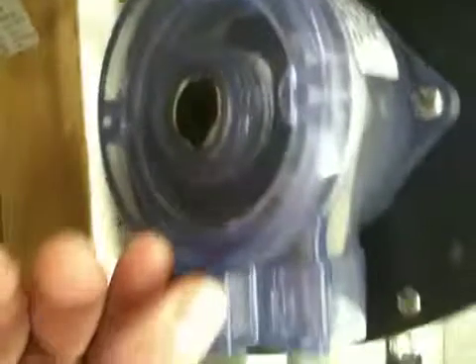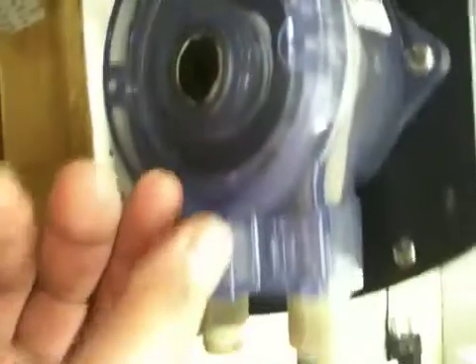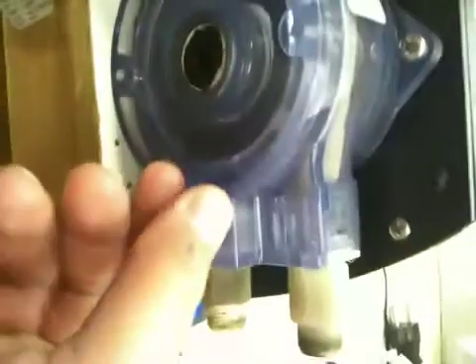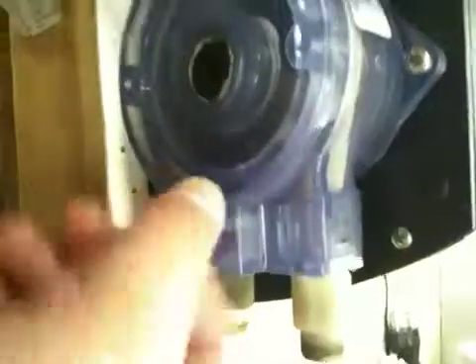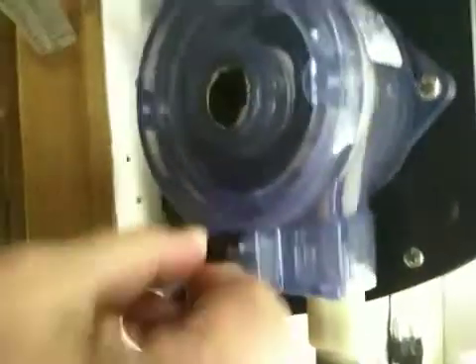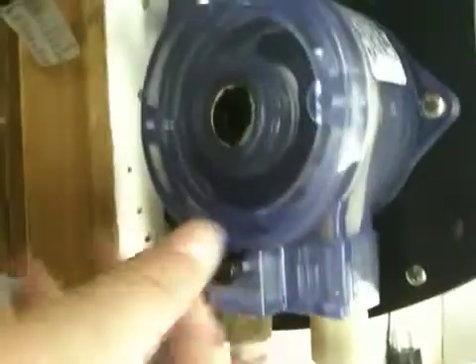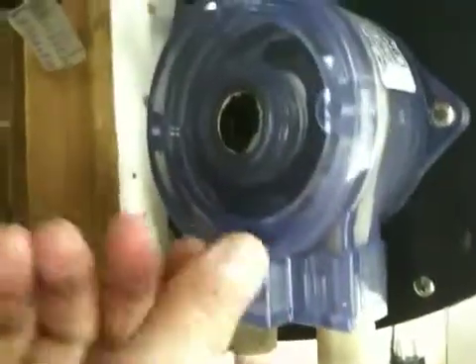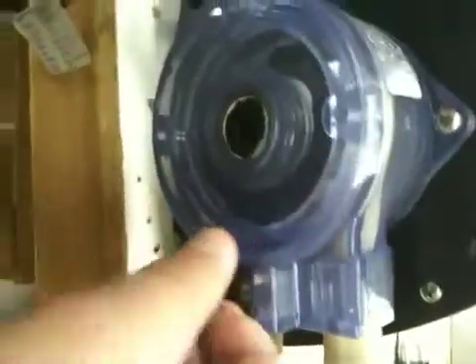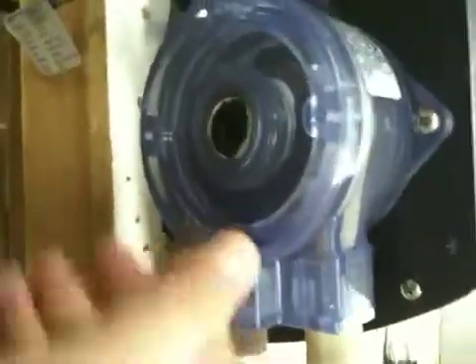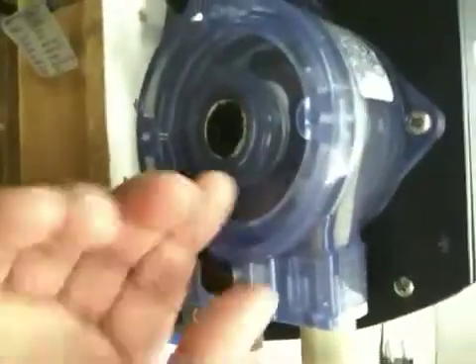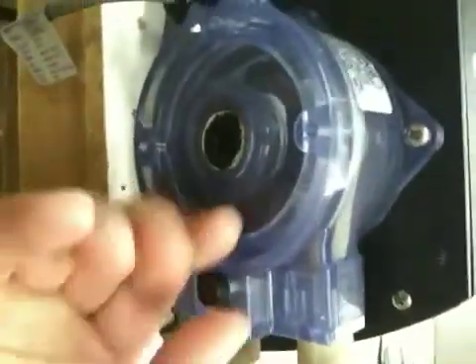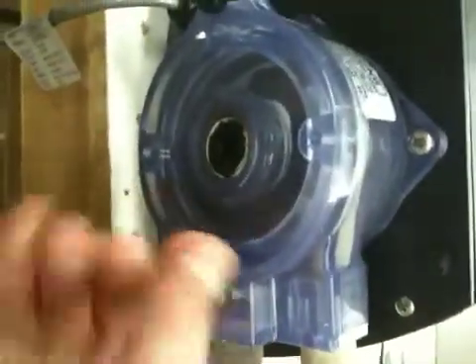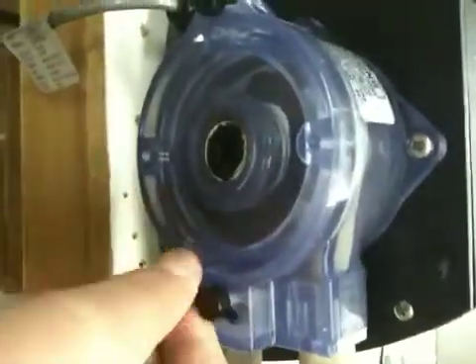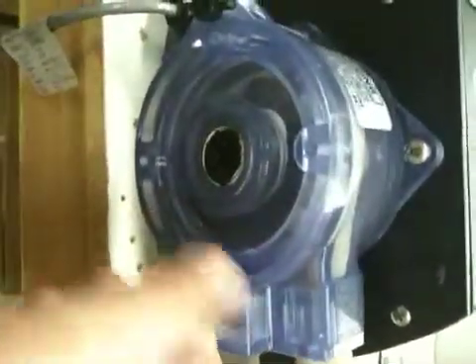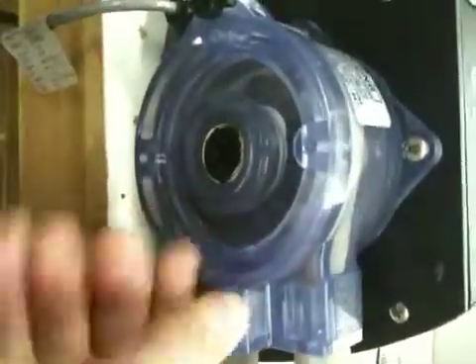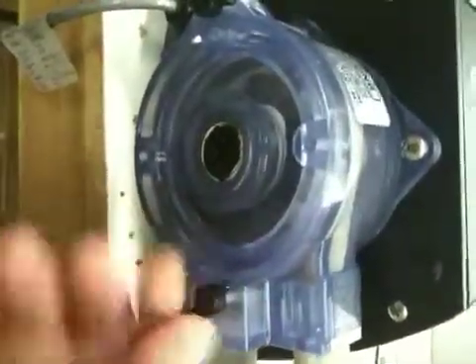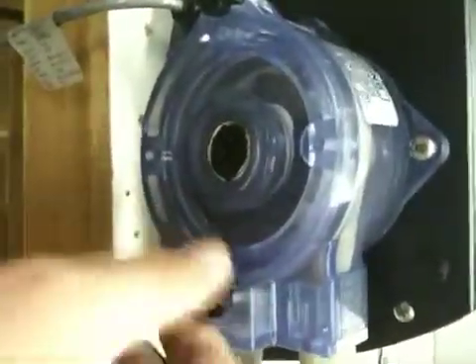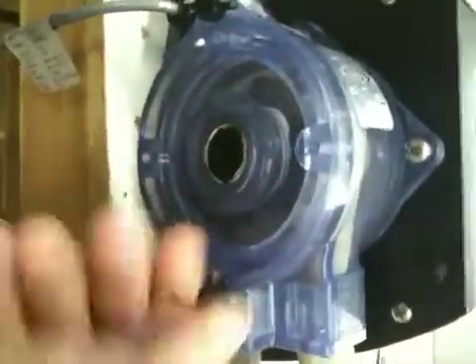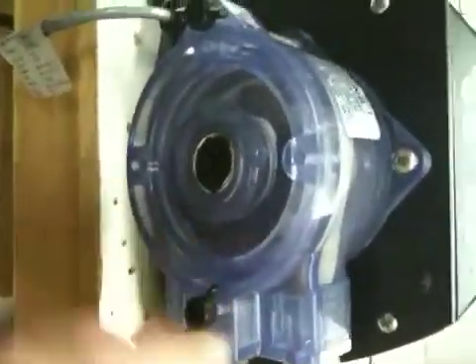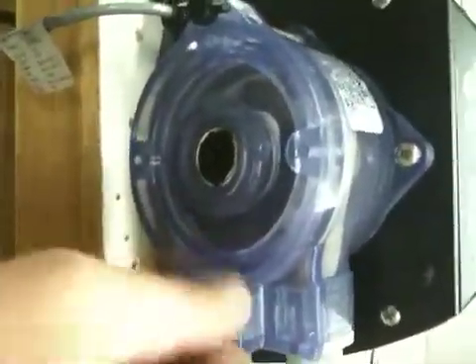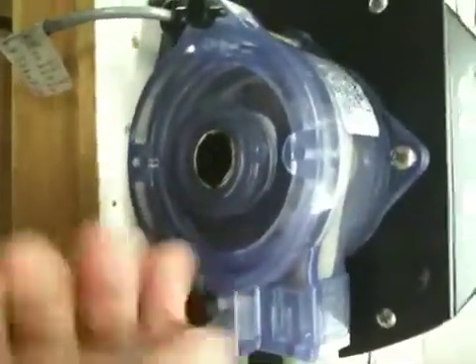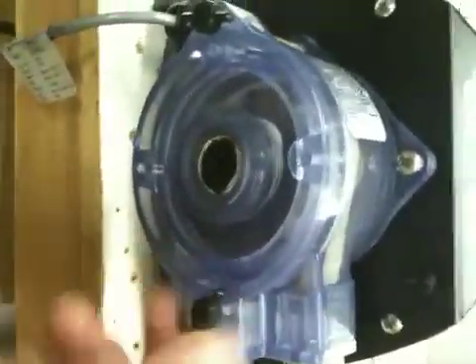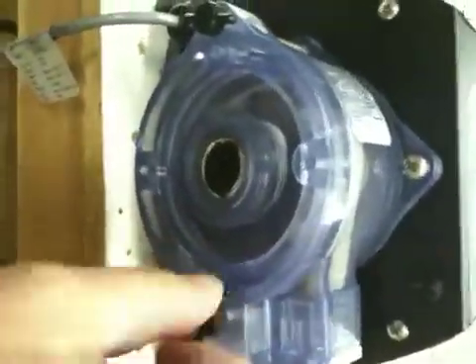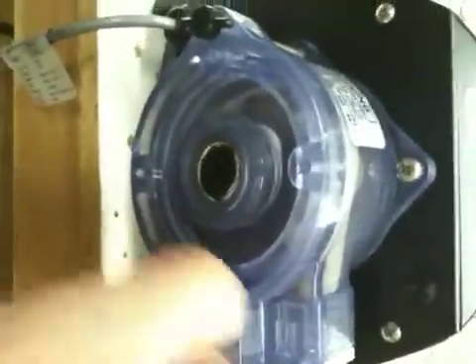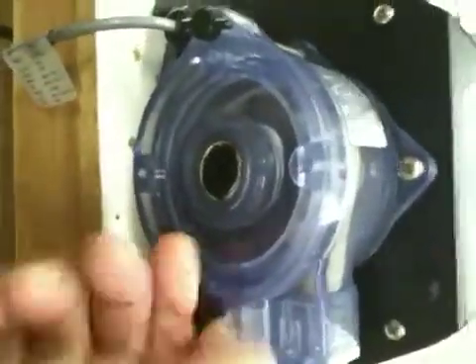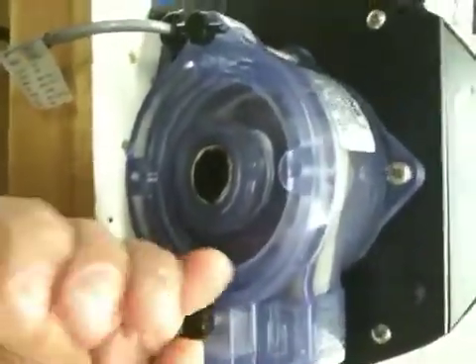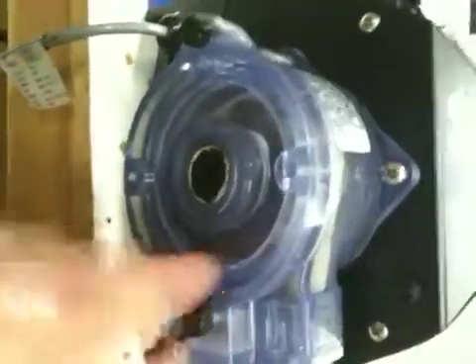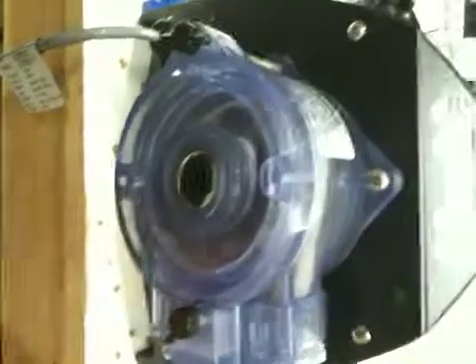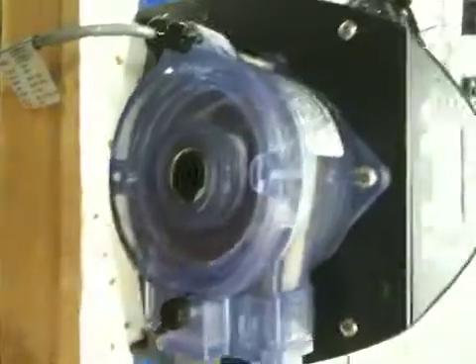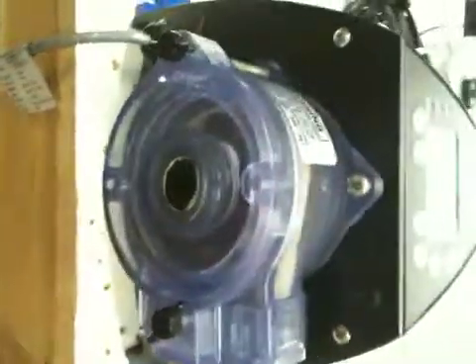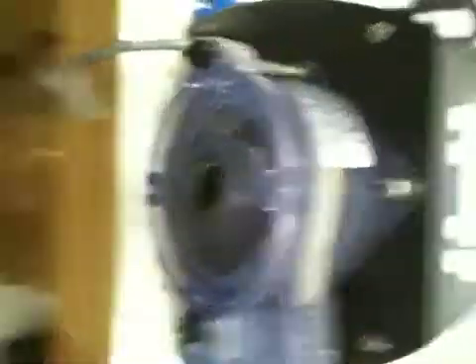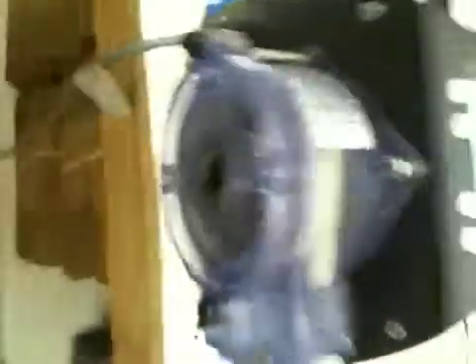Toolless design — so you don't need any screwdrivers to take it apart and change pump tubes. Real simple to do.